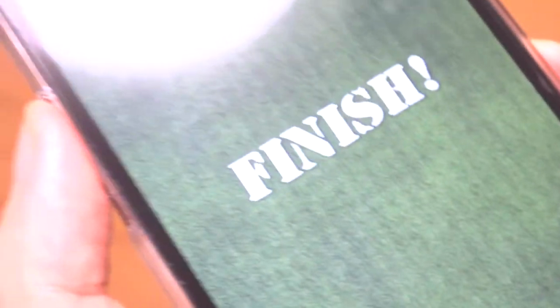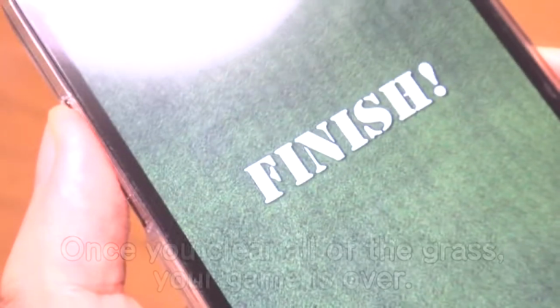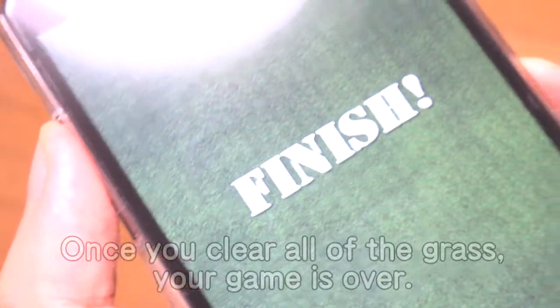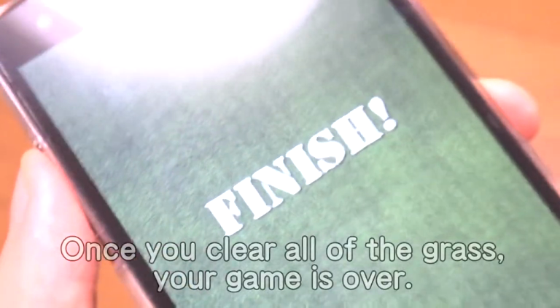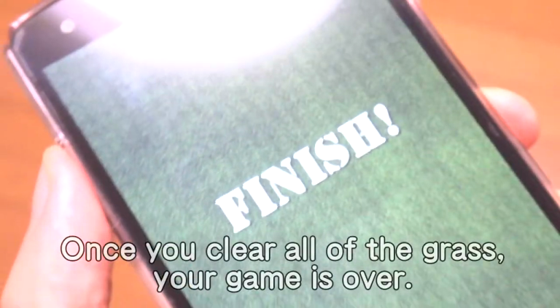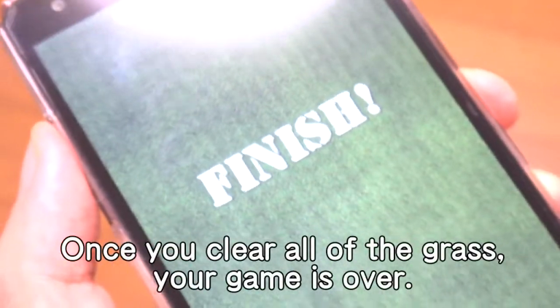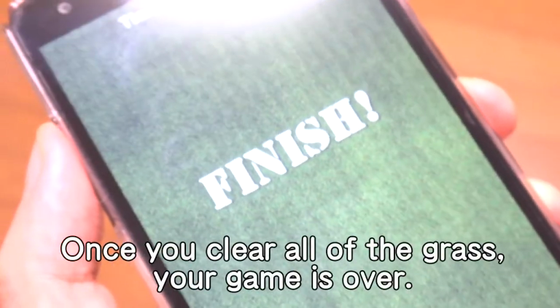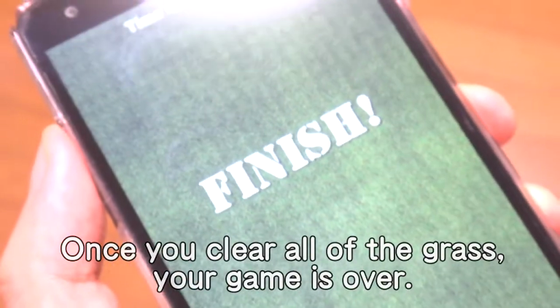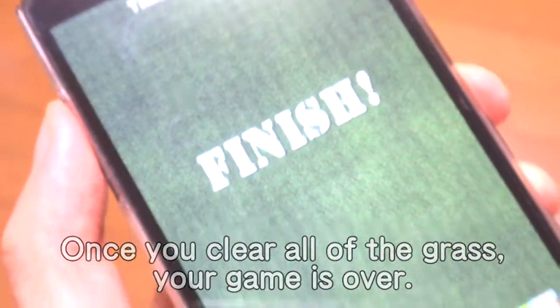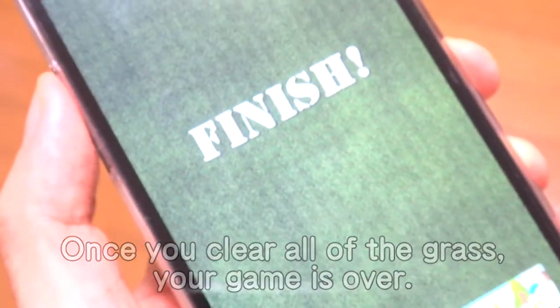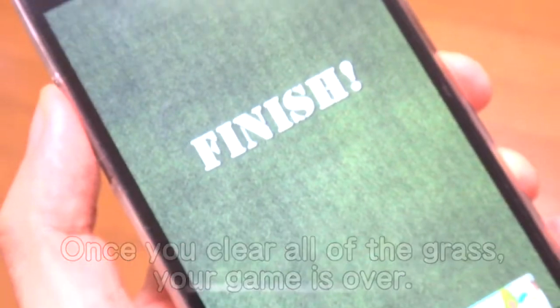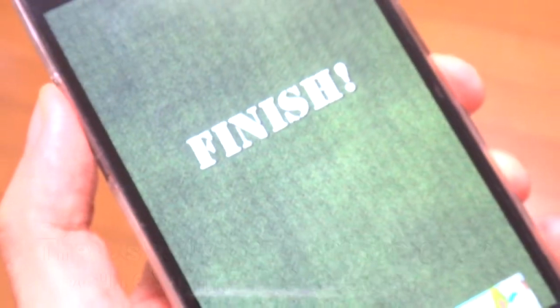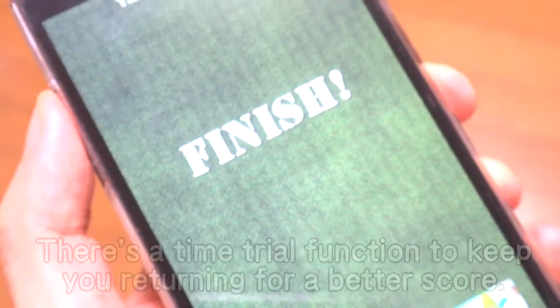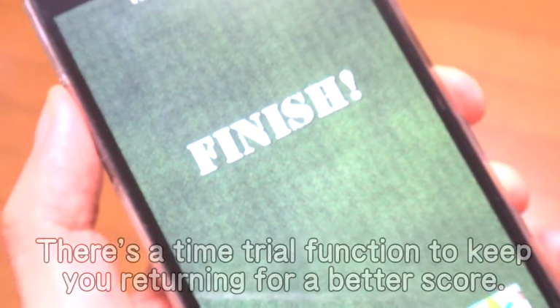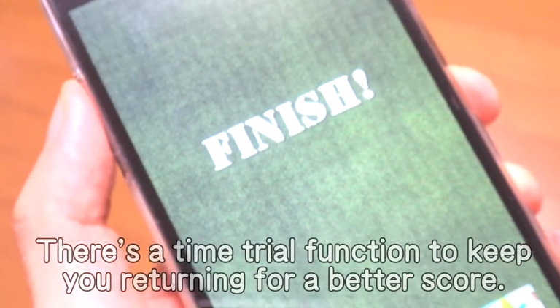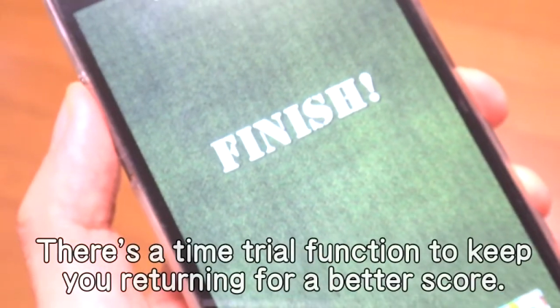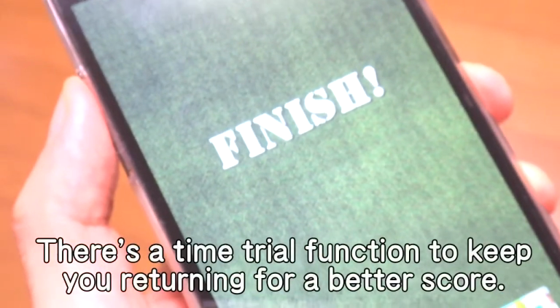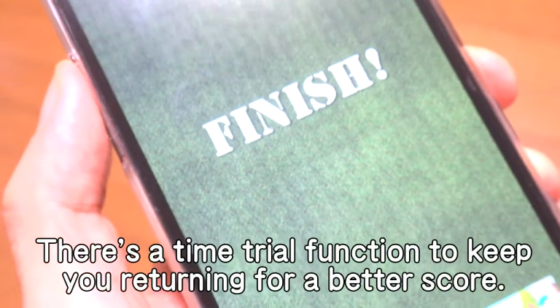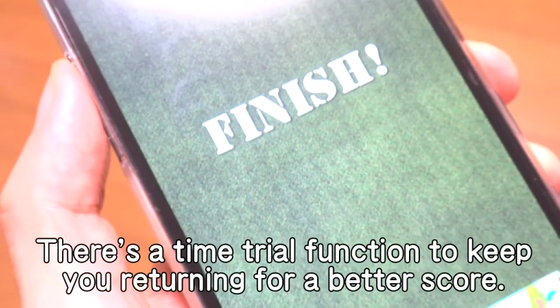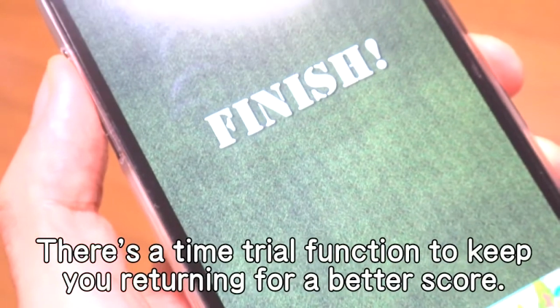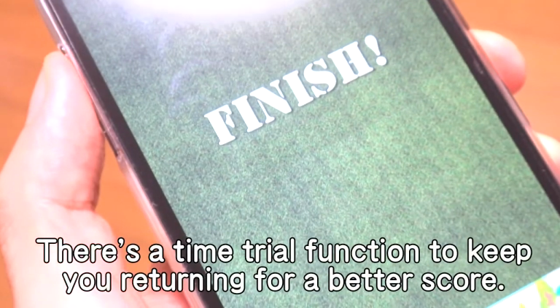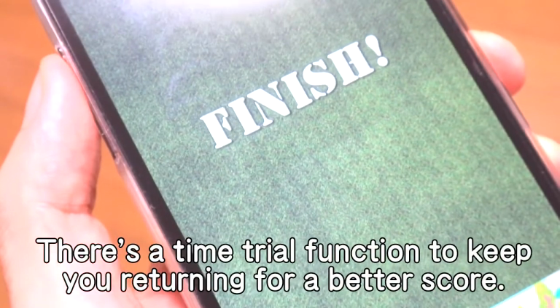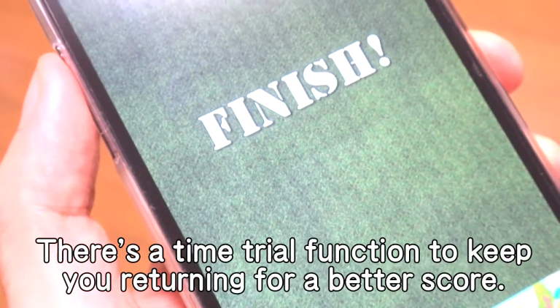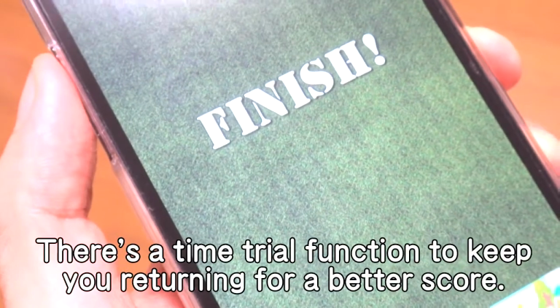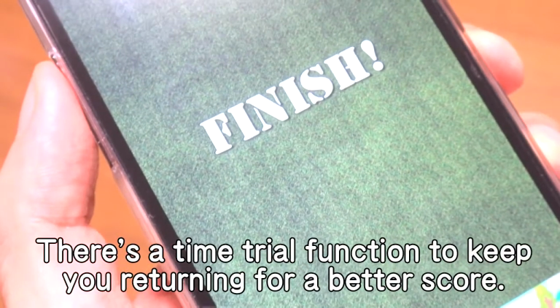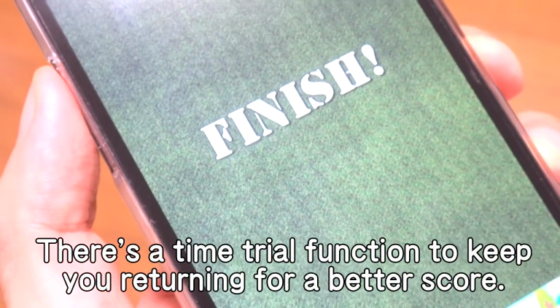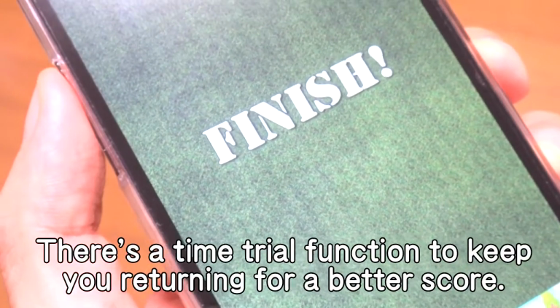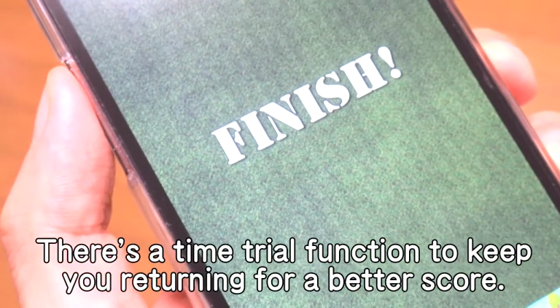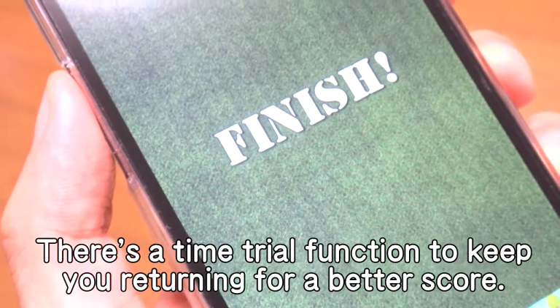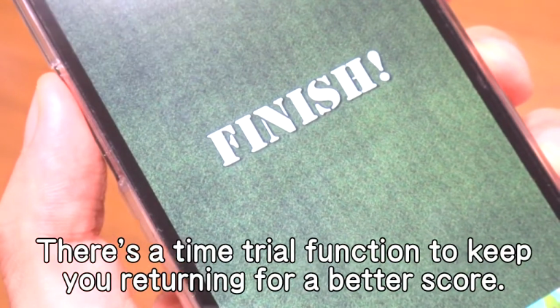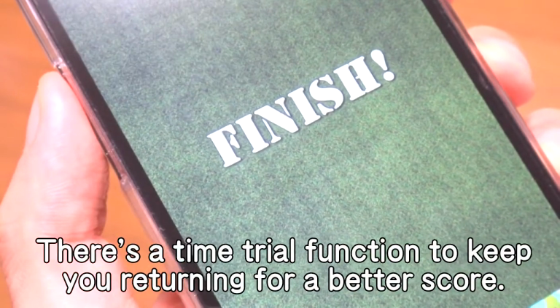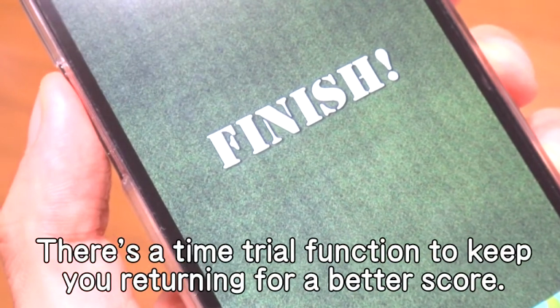Don't forget to get the grass in the corners. Once you clear all of the grass, your game is over. There's a time trial function to keep you returning for a better score.